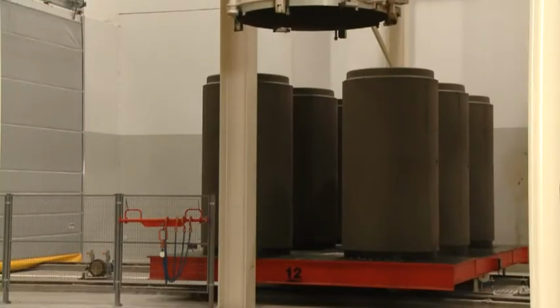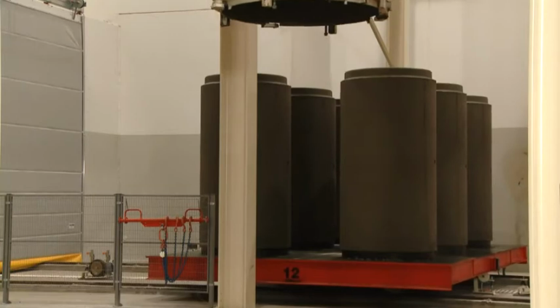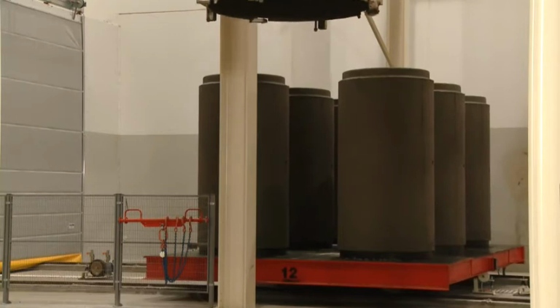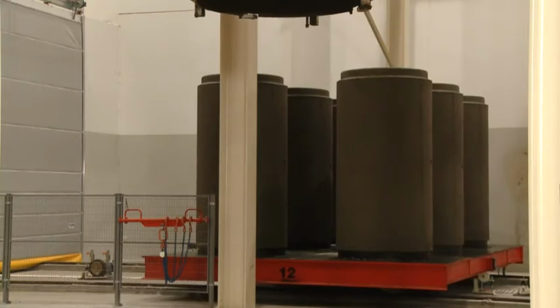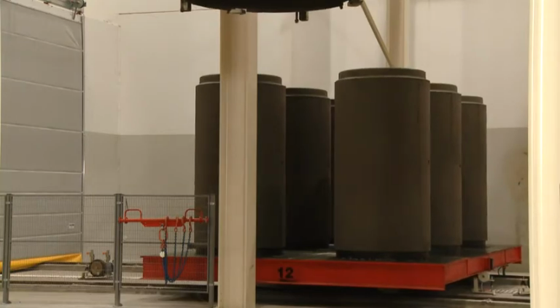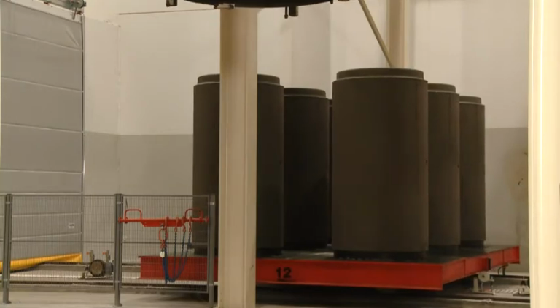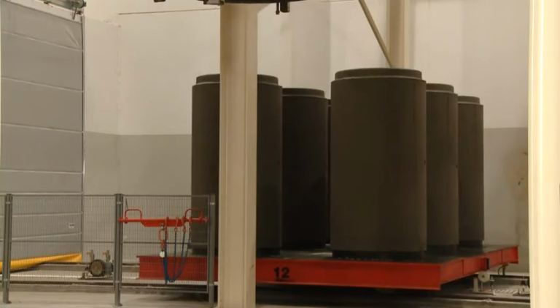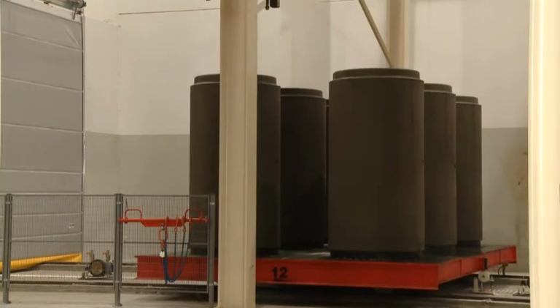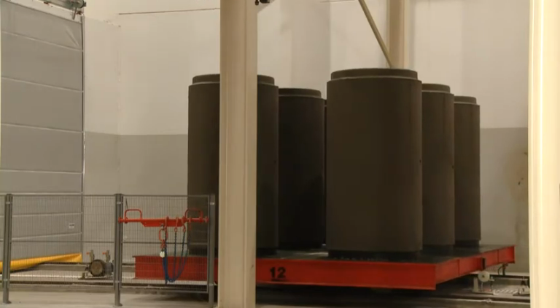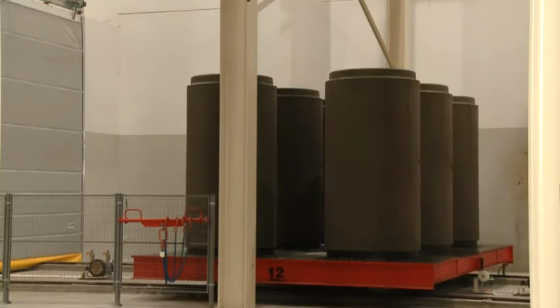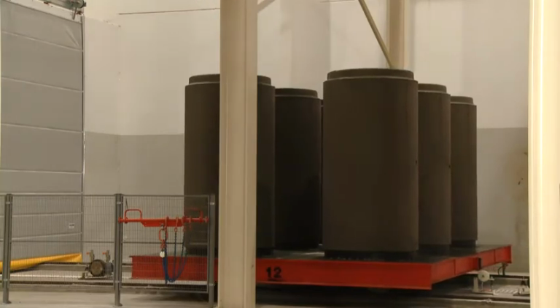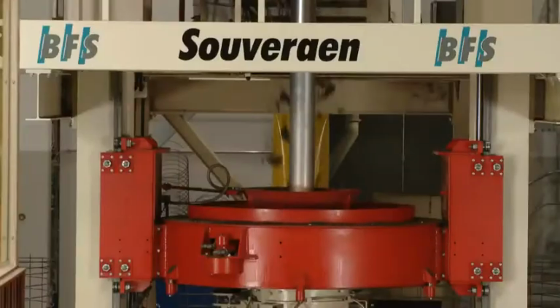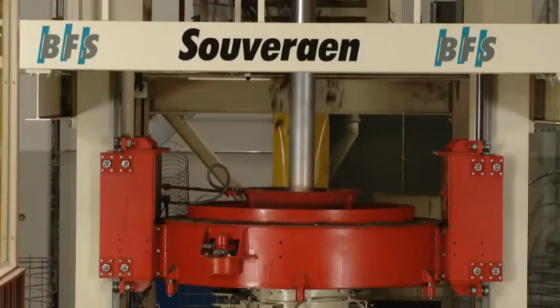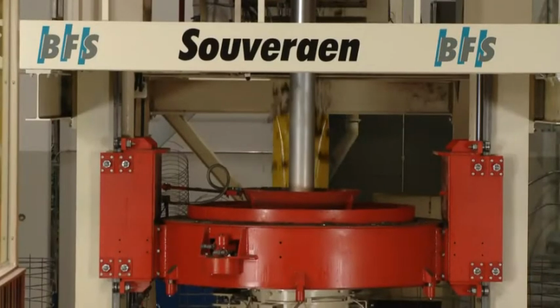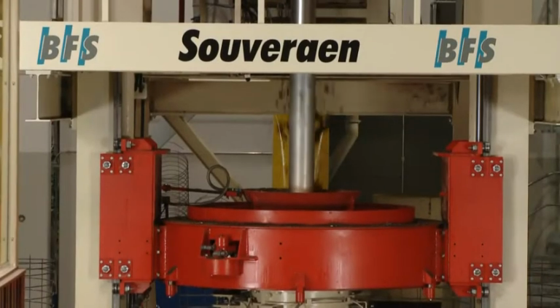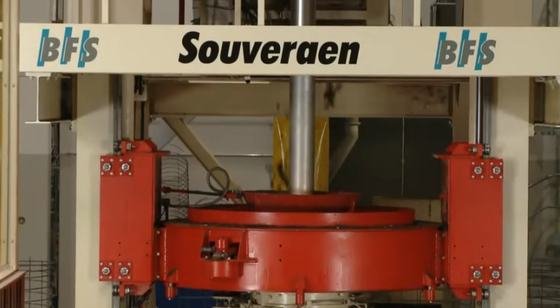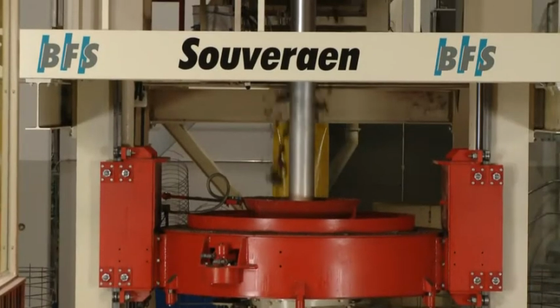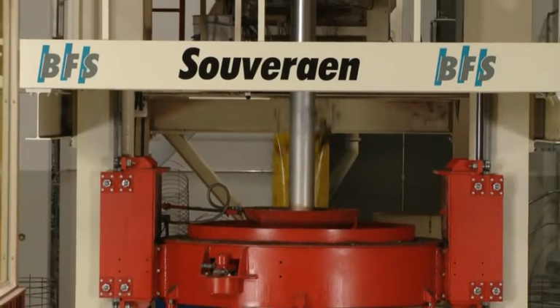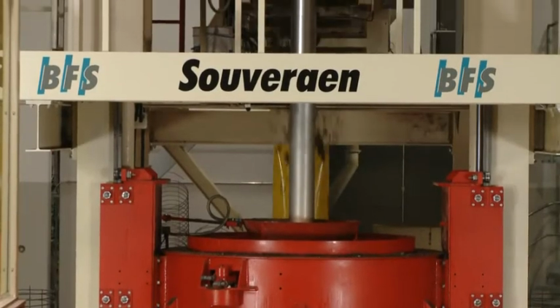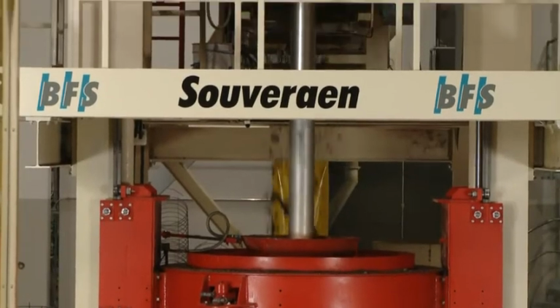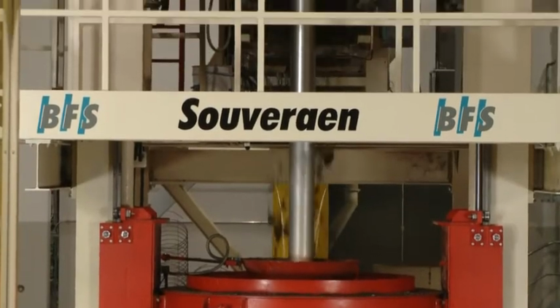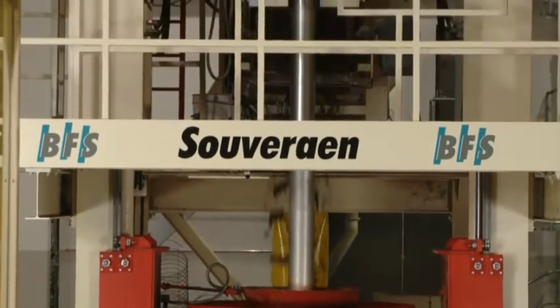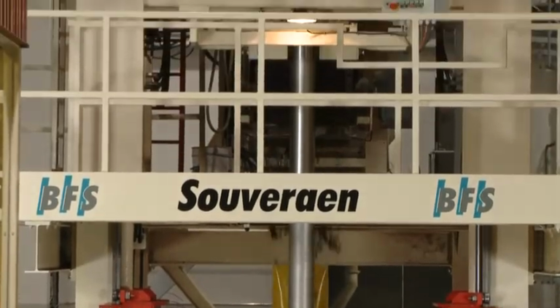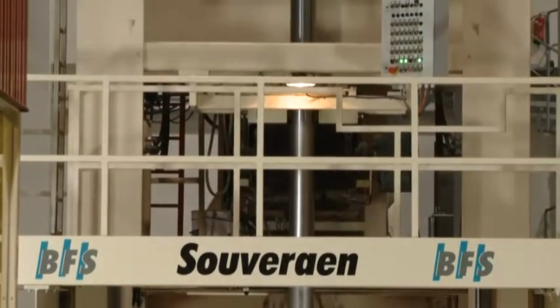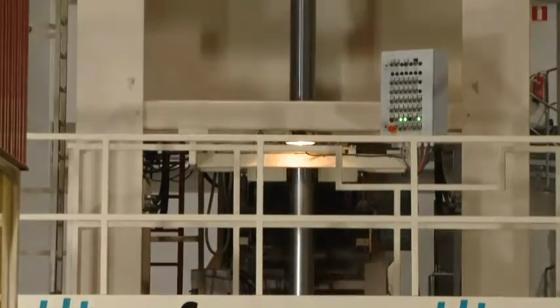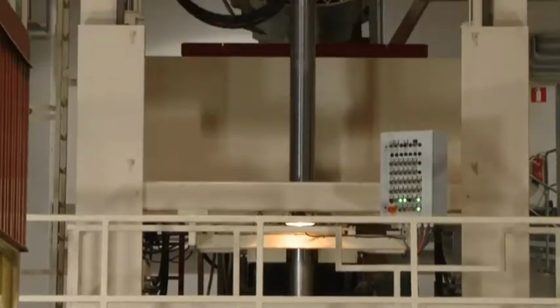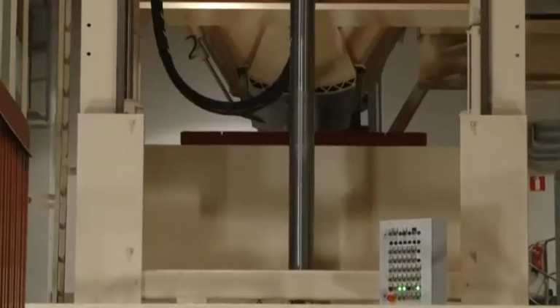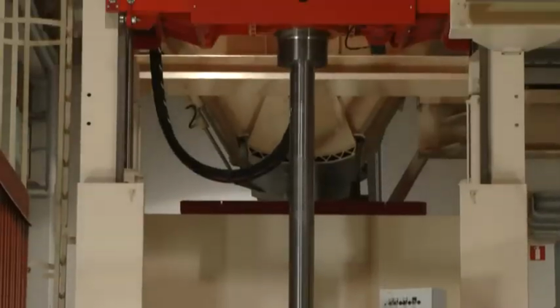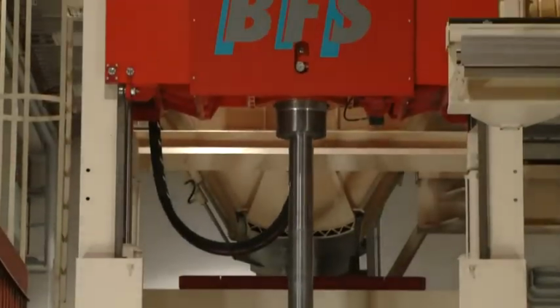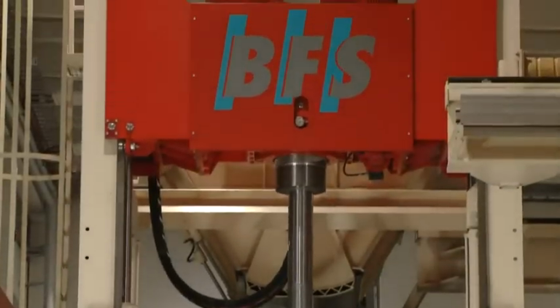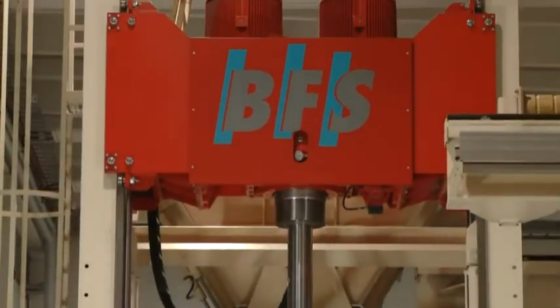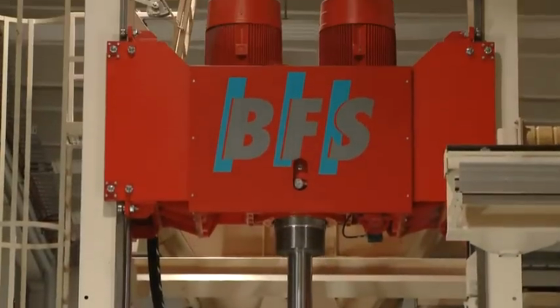The Suverain system for concrete pipes. Superior quality. Of course, from BFS.